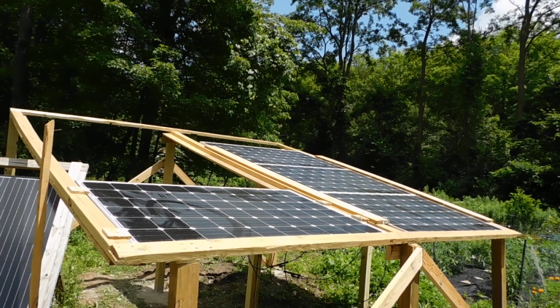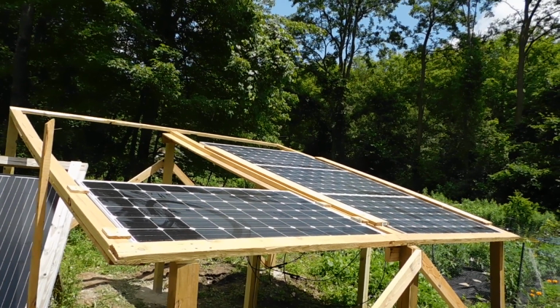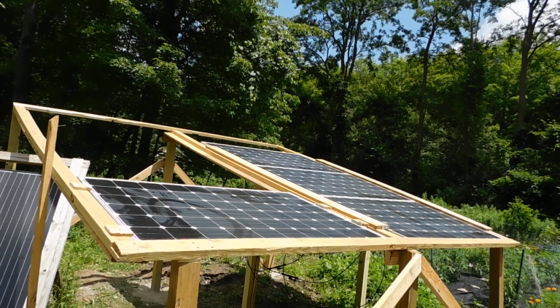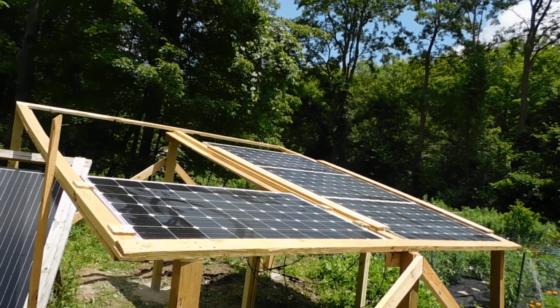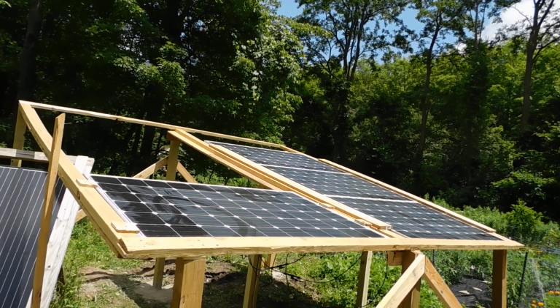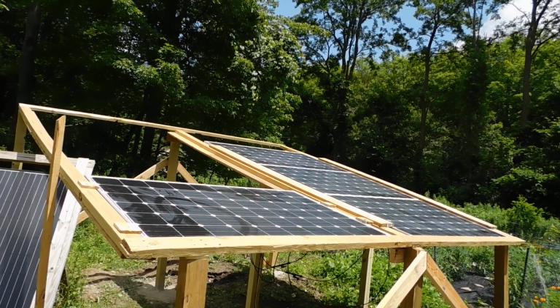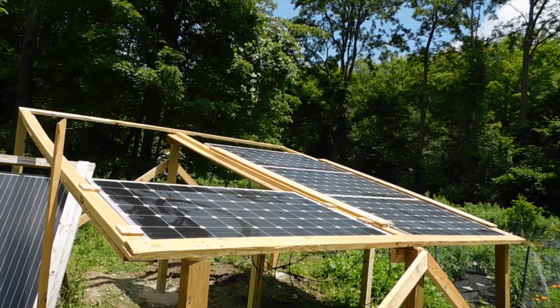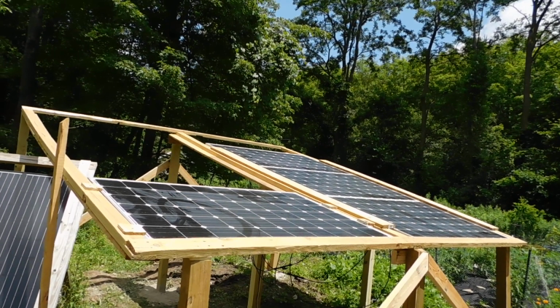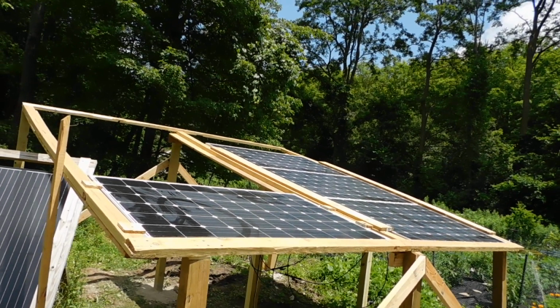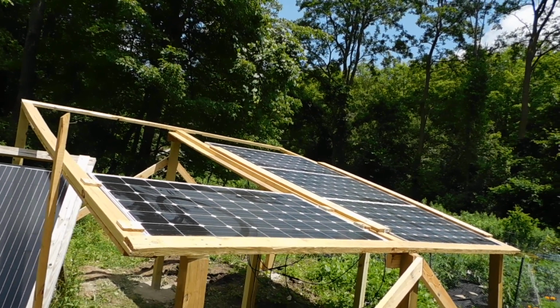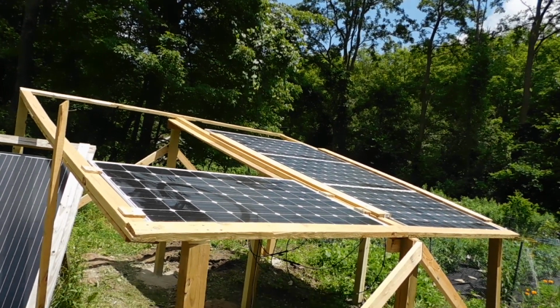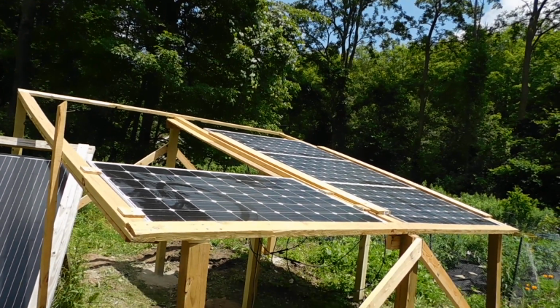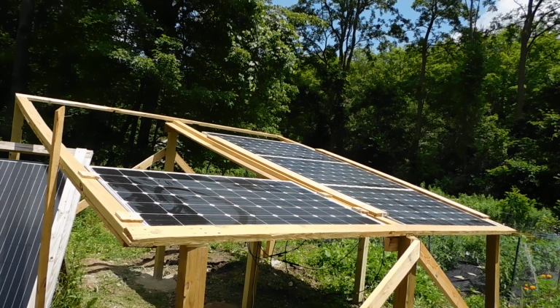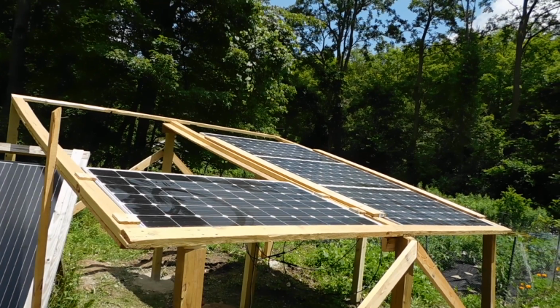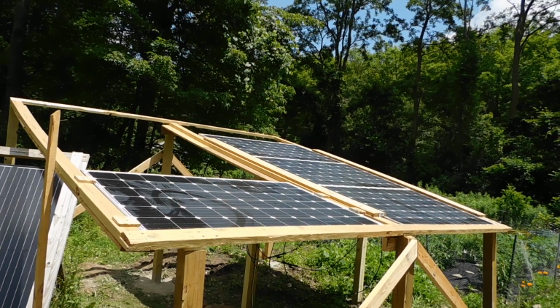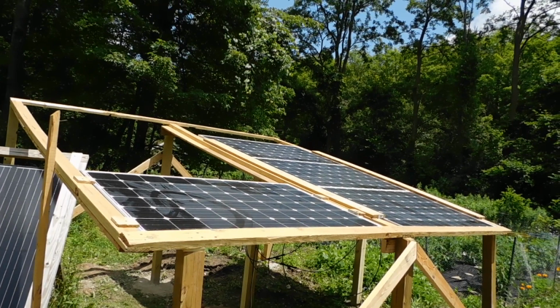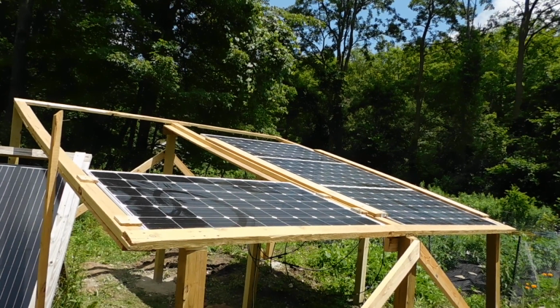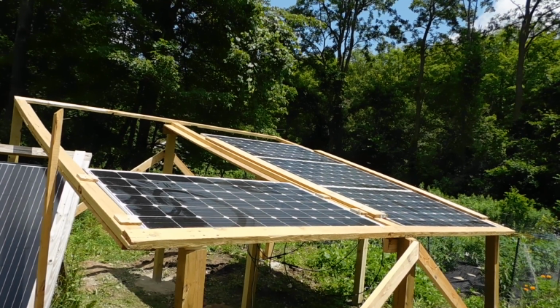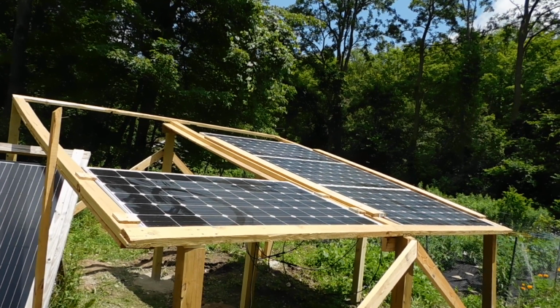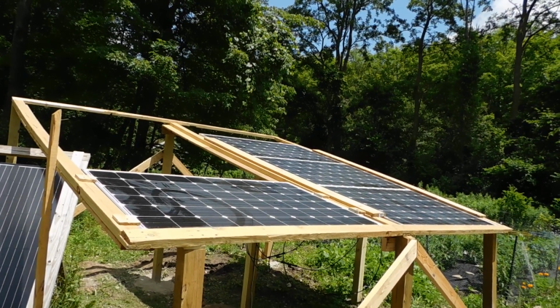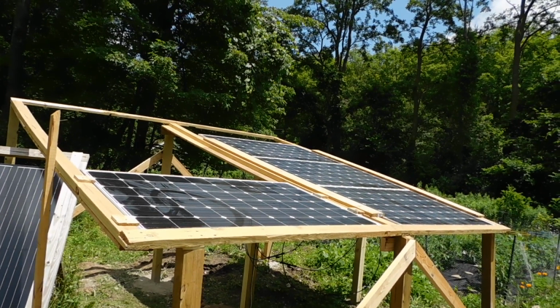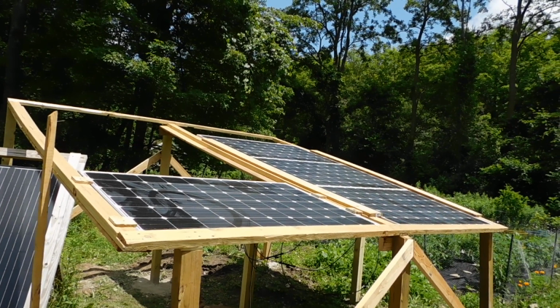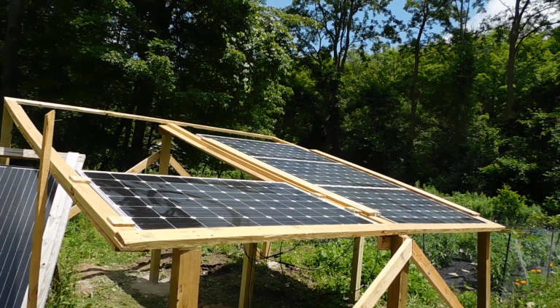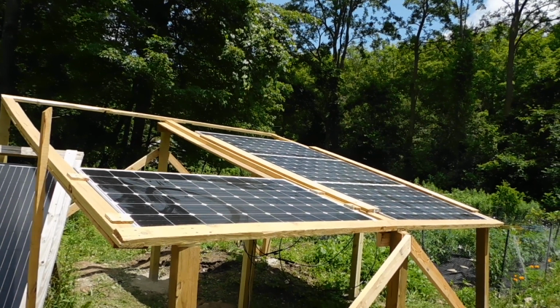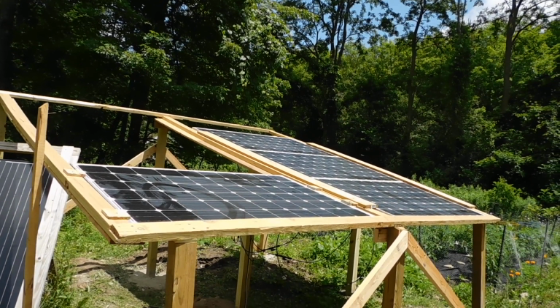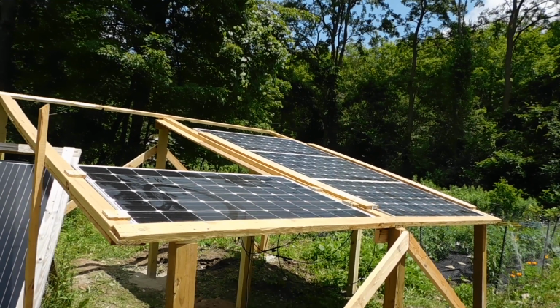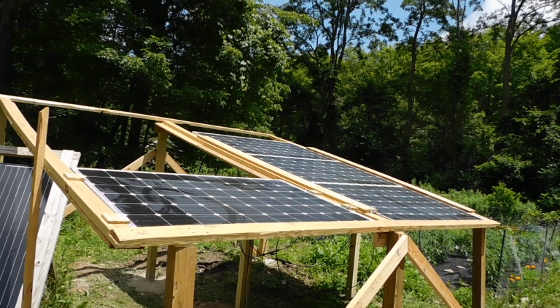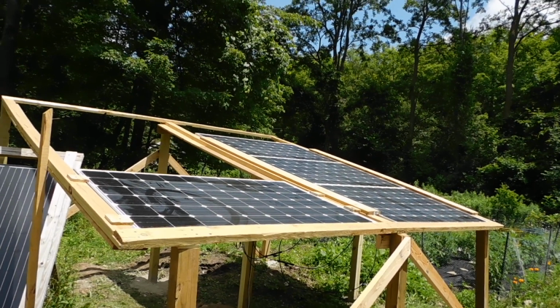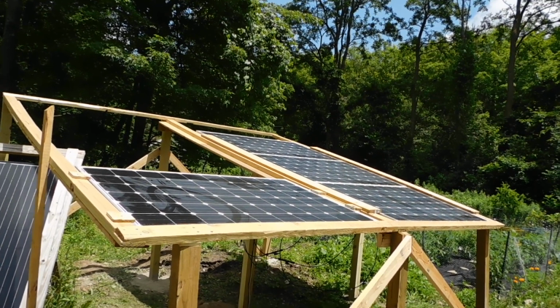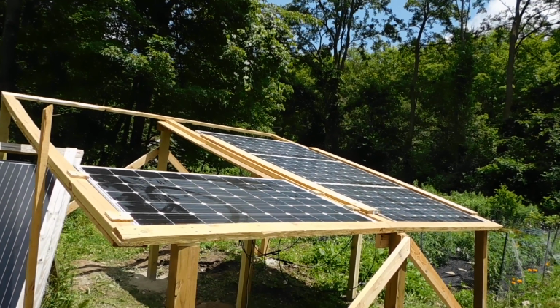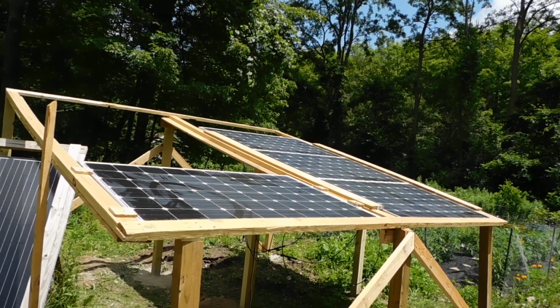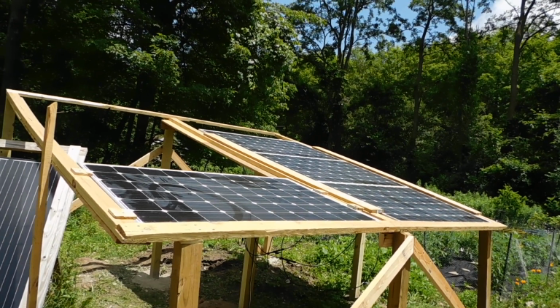Hey everybody, PrepperNurse1 here. We have solar panels up now, running and working.